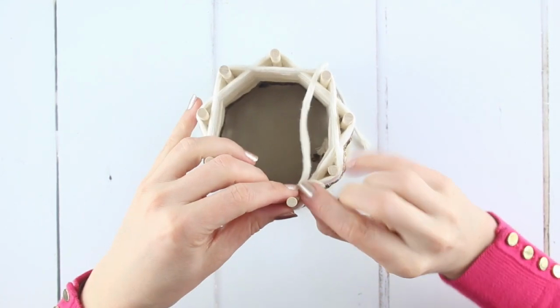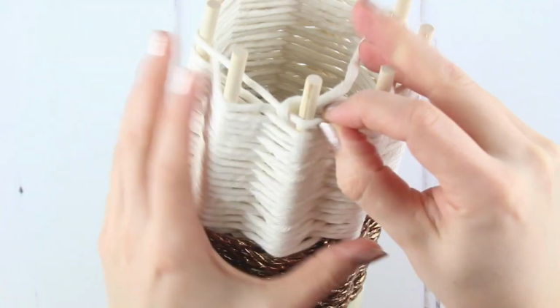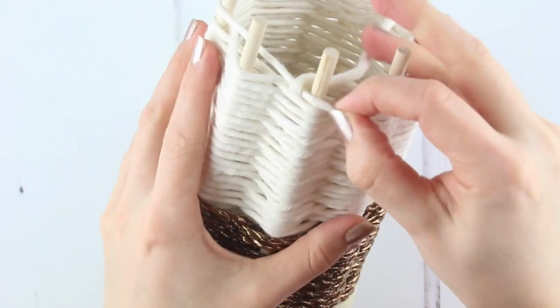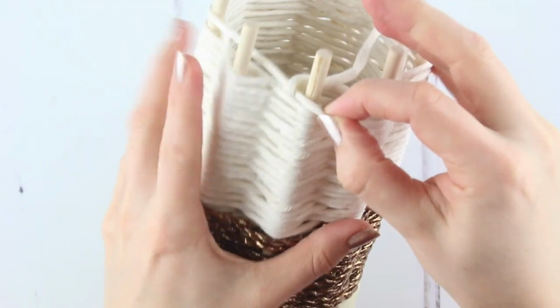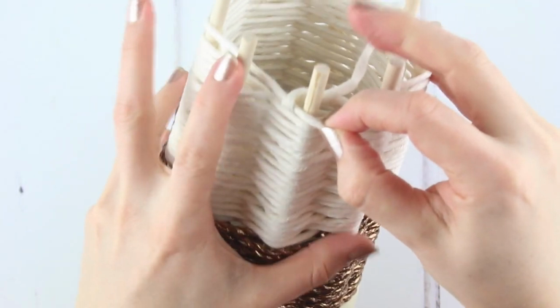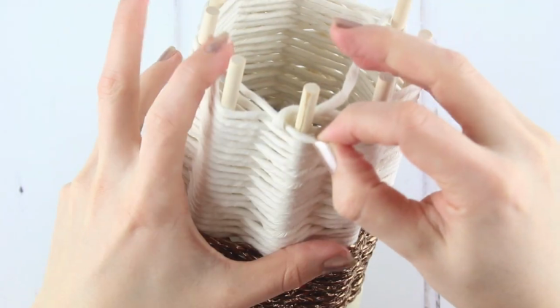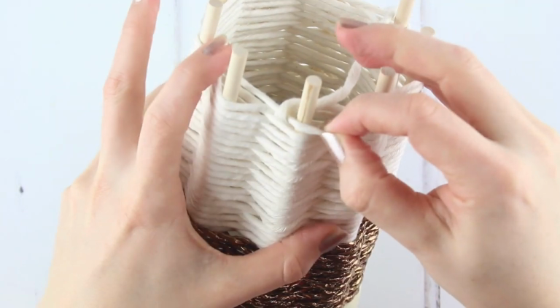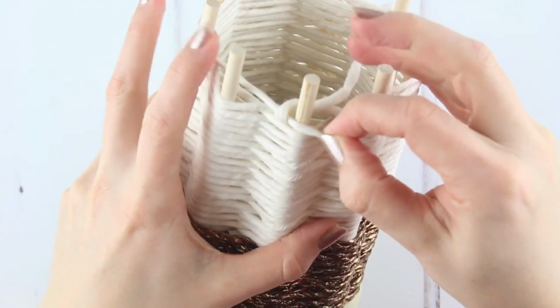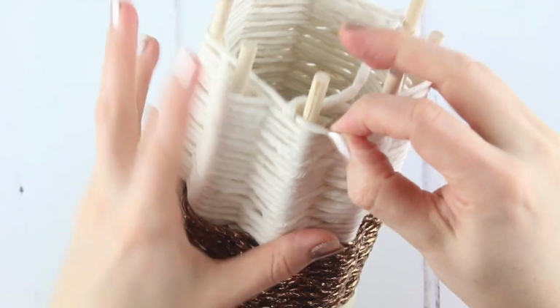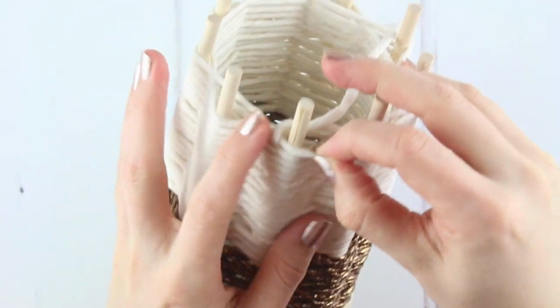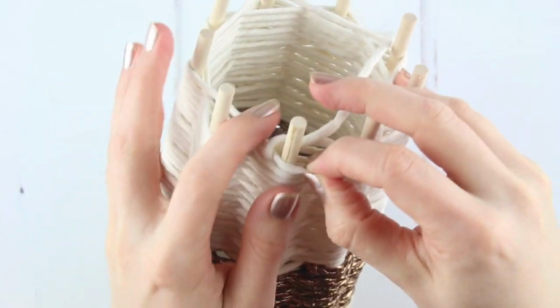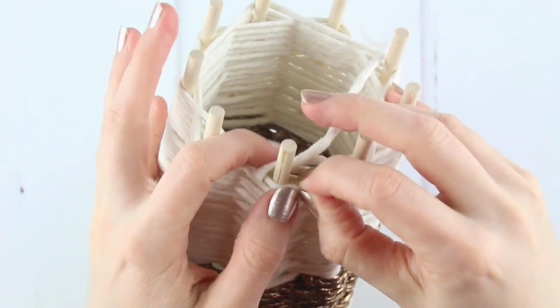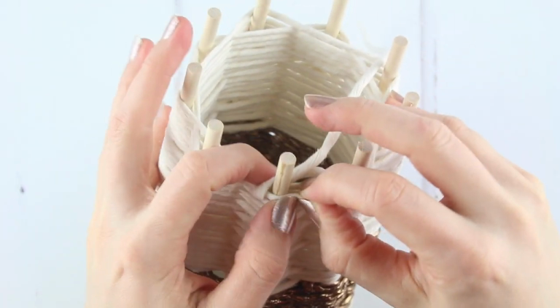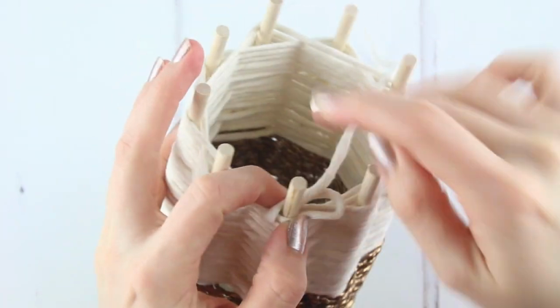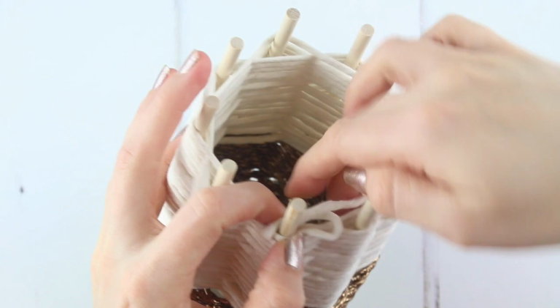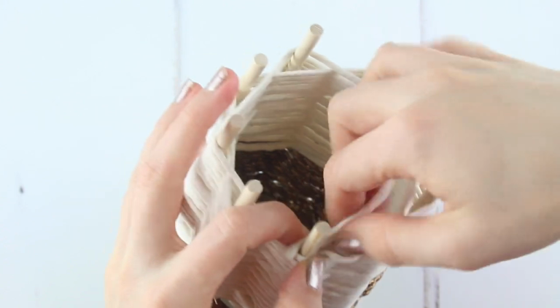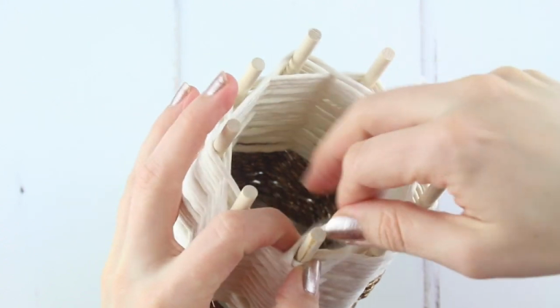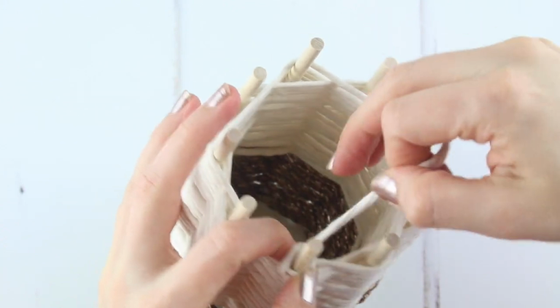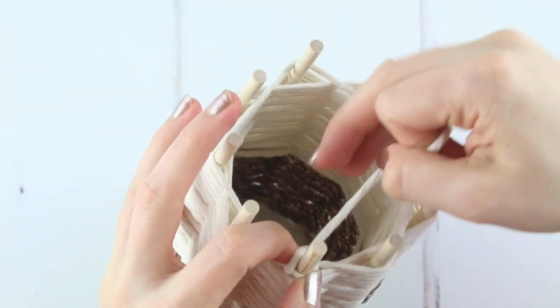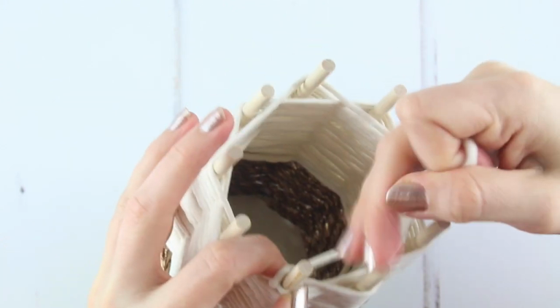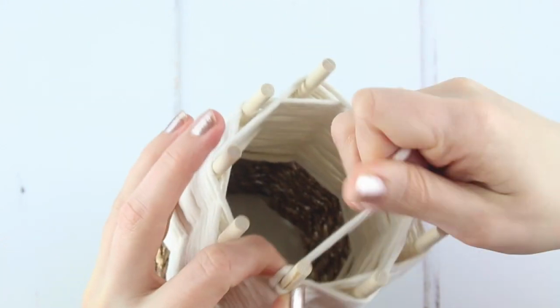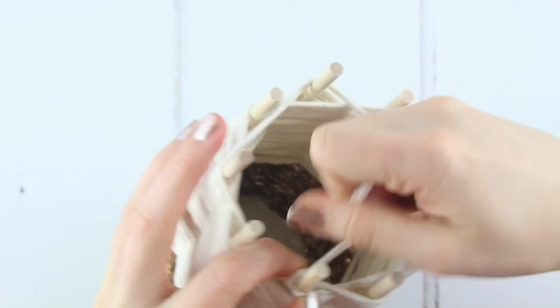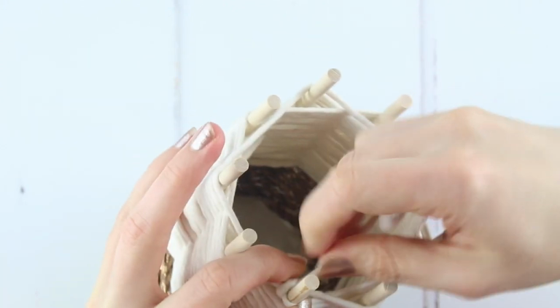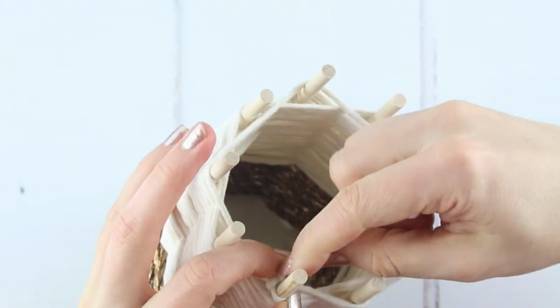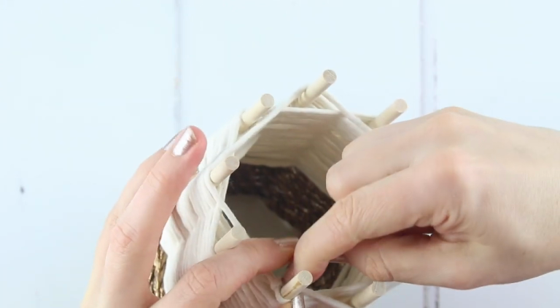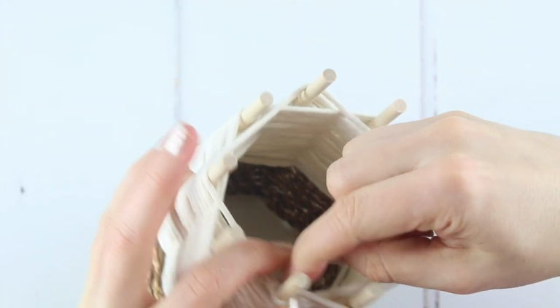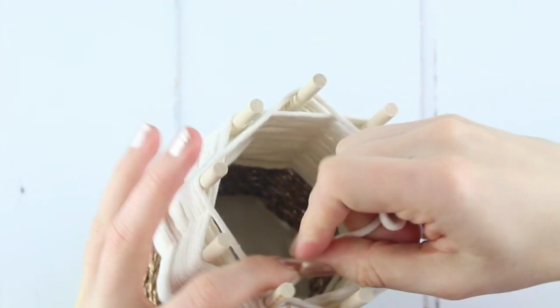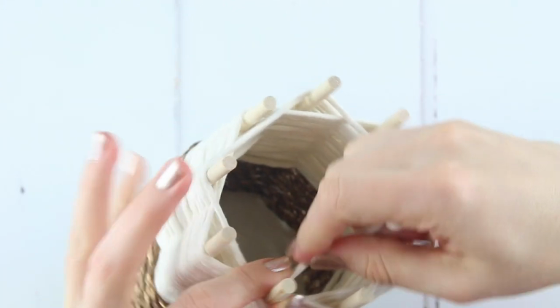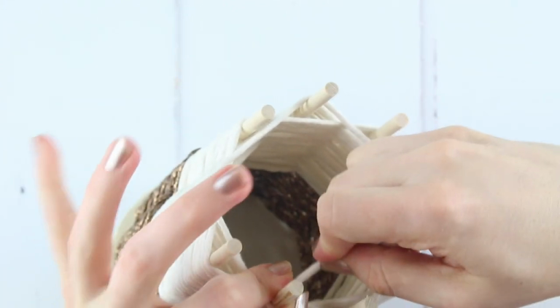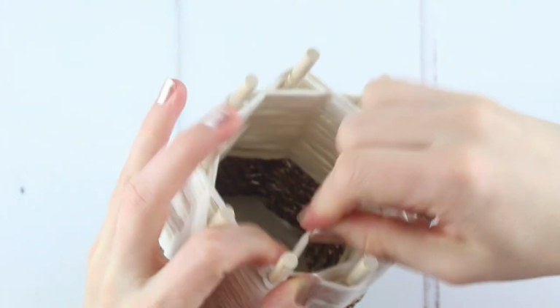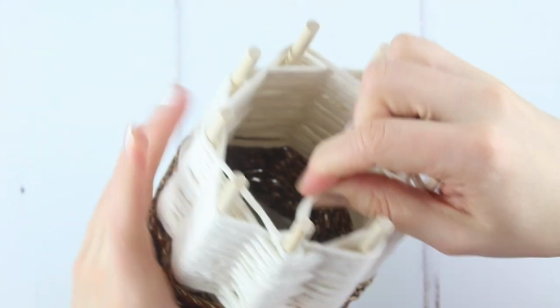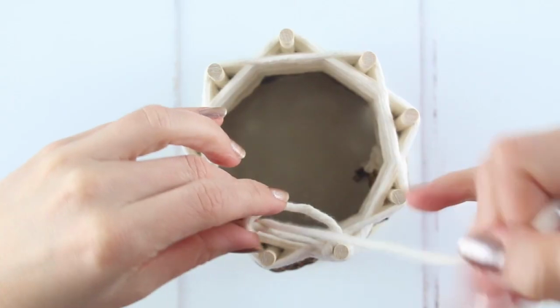Keep the tension in the twine by loosely creating the knot, holding the main line of the twine tightly, then tying off the knot across it.